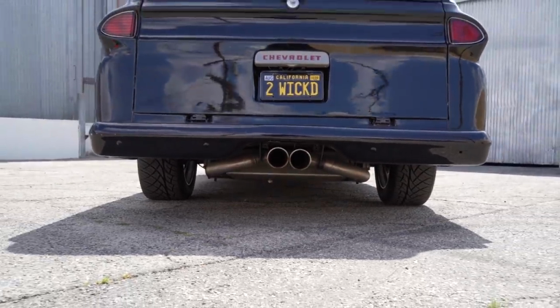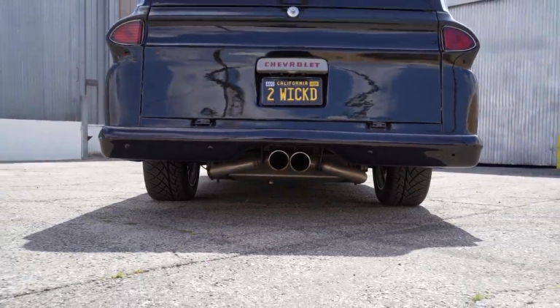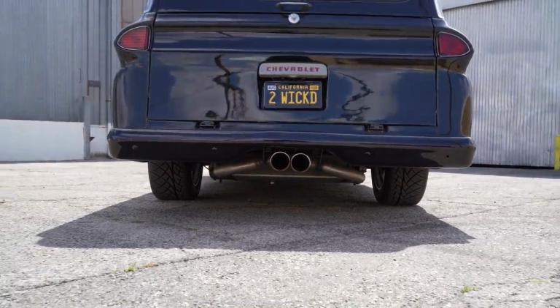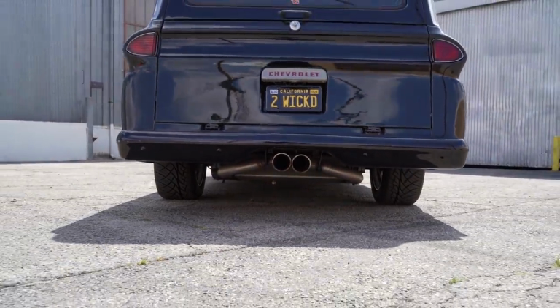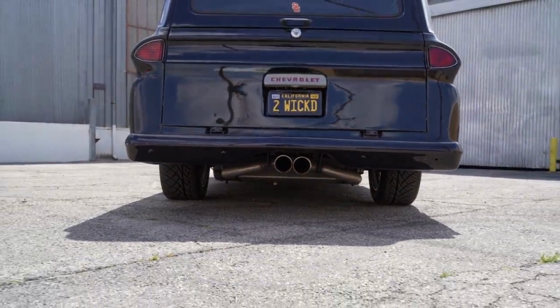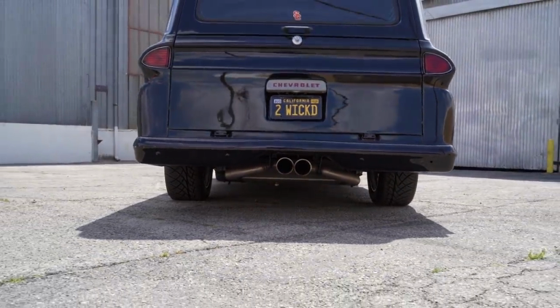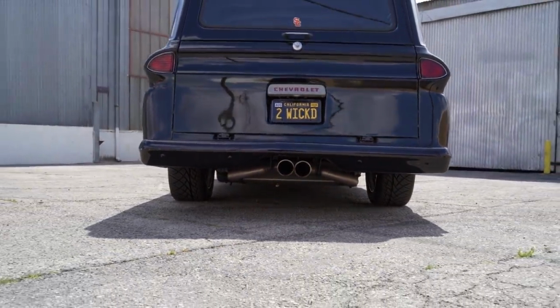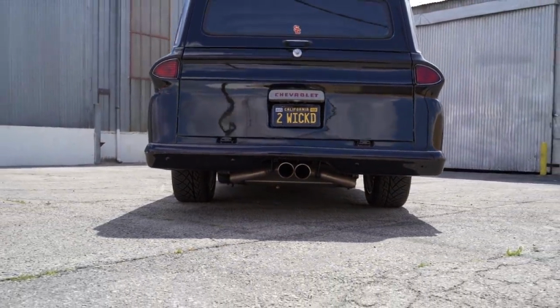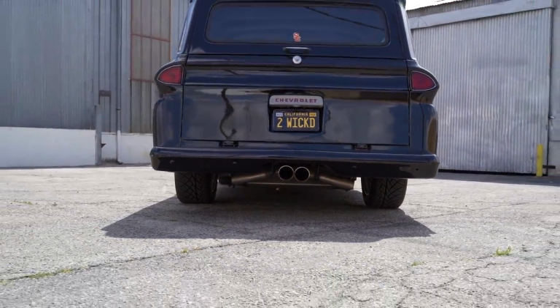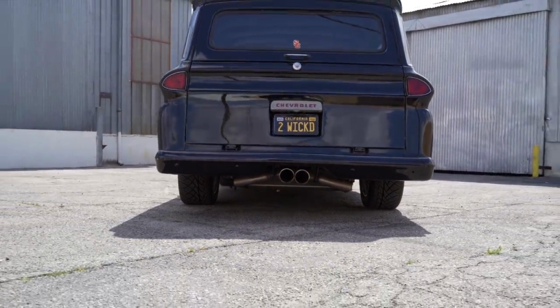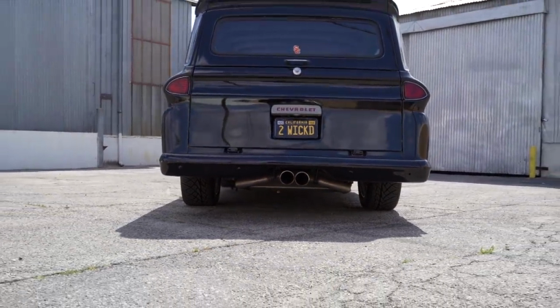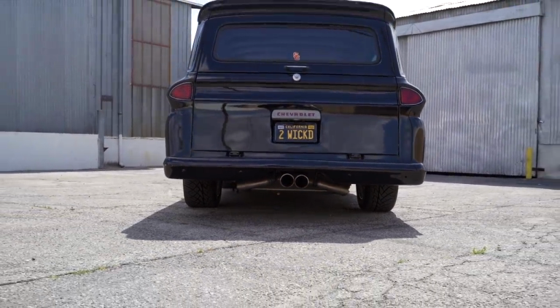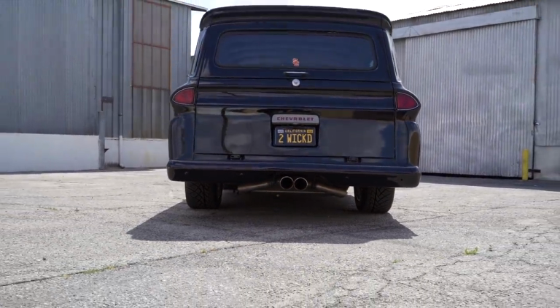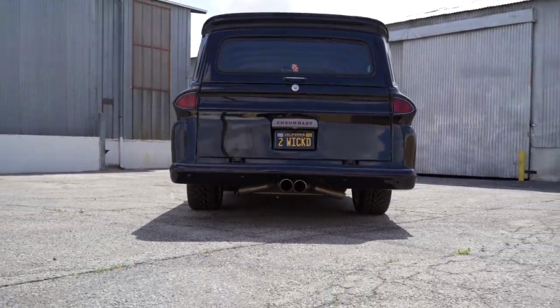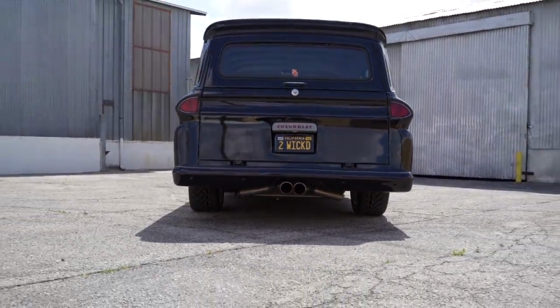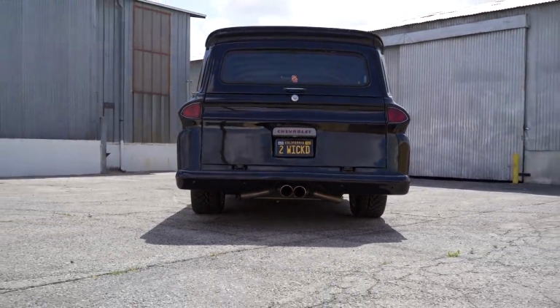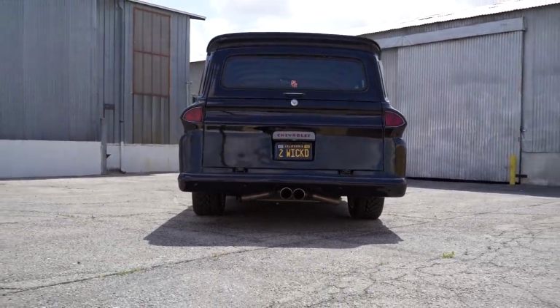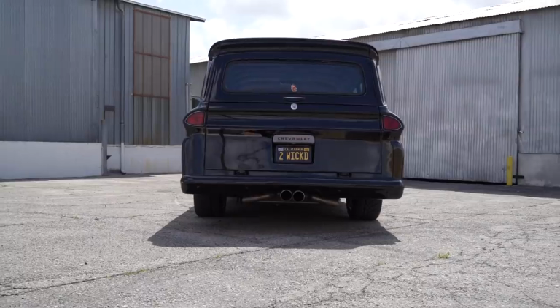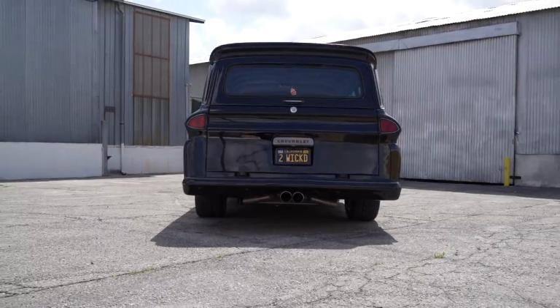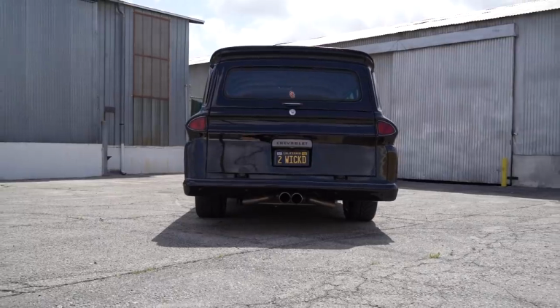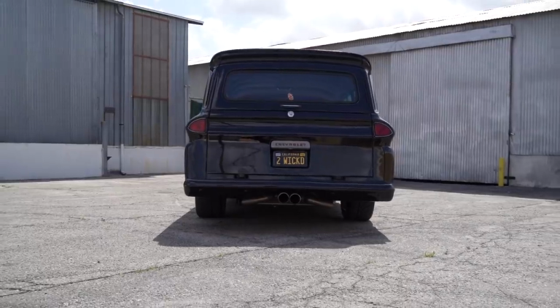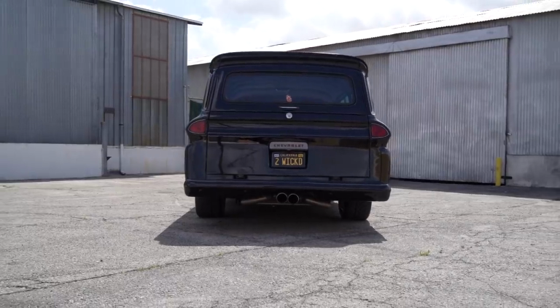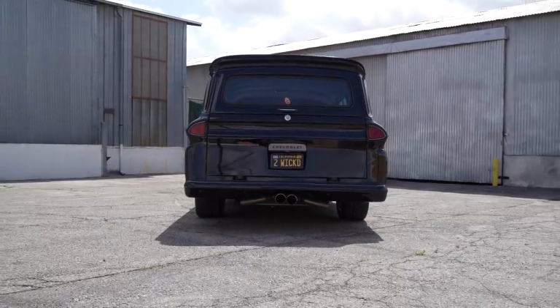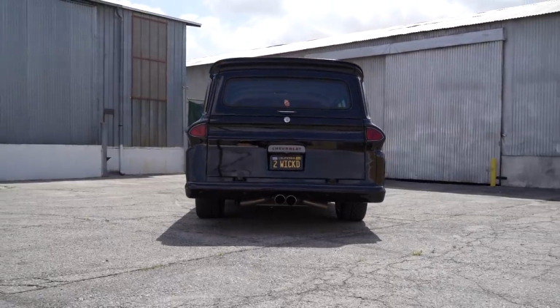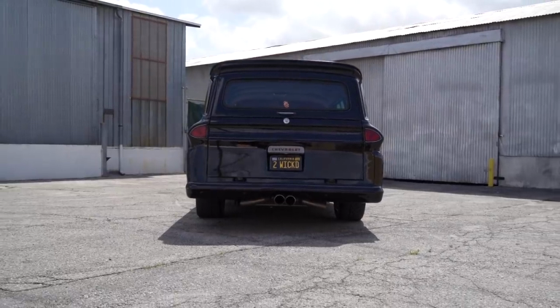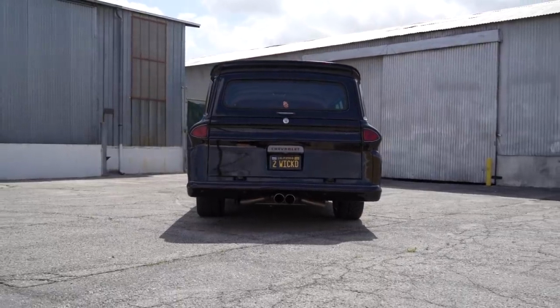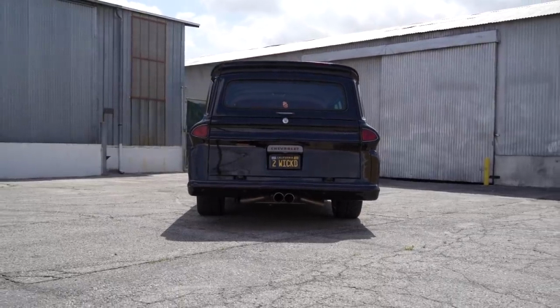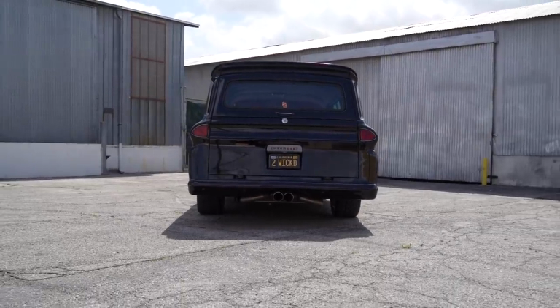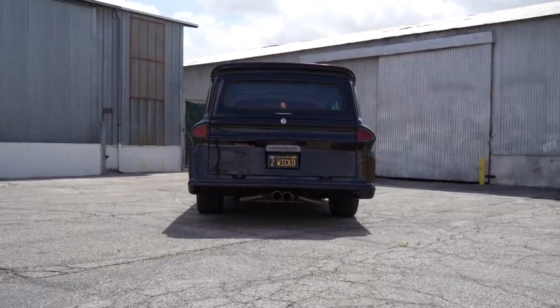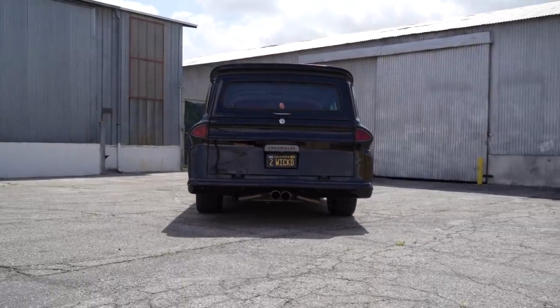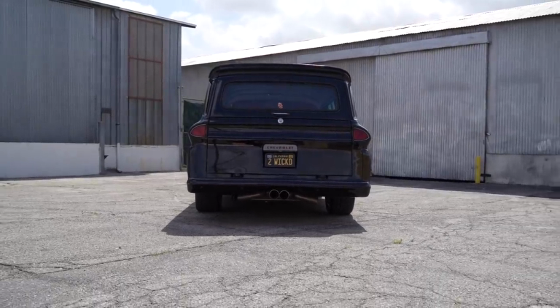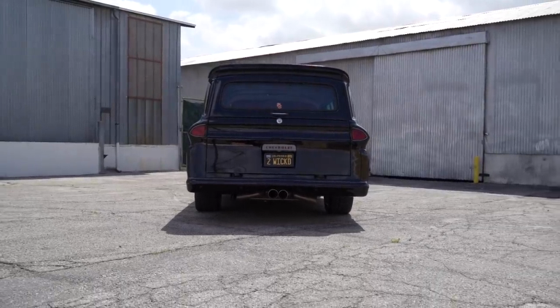What do you have for a rear end? It's a stock 12-bolt — it's a stock 12-bolt Chevrolet. I like to keep the 12-bolt; it's worked fine so far. If it works, why mess with it?